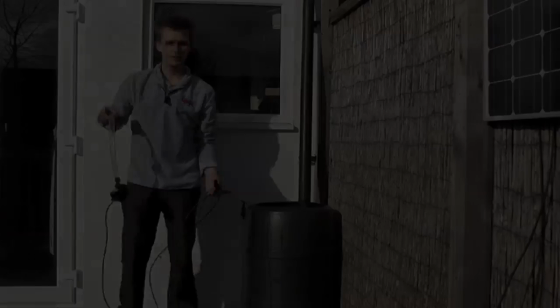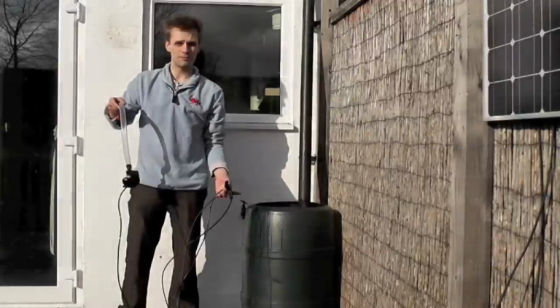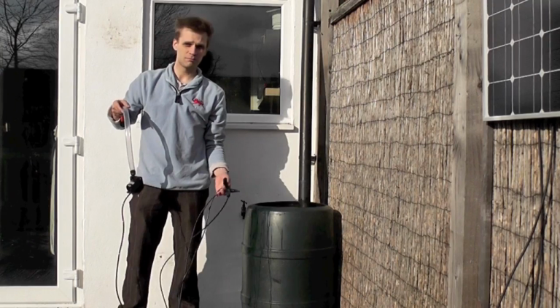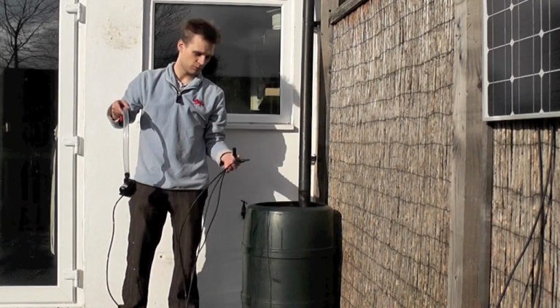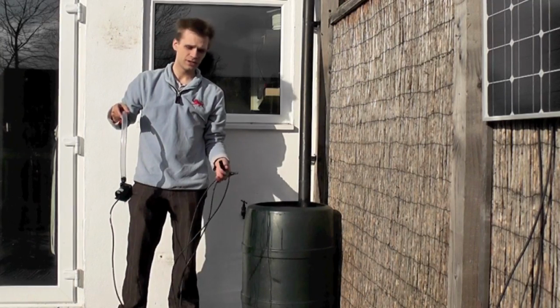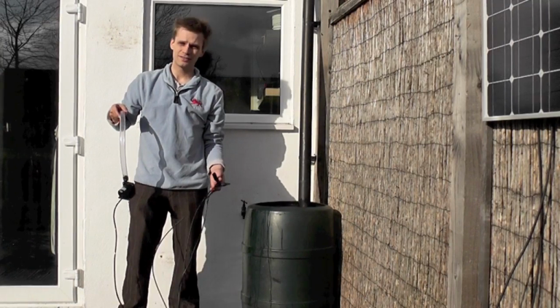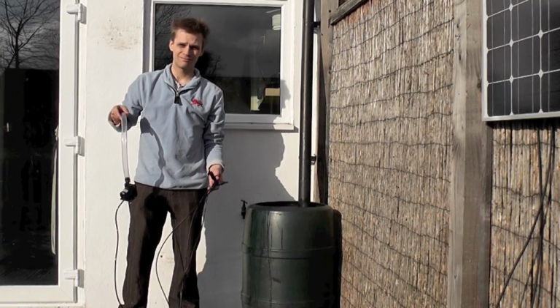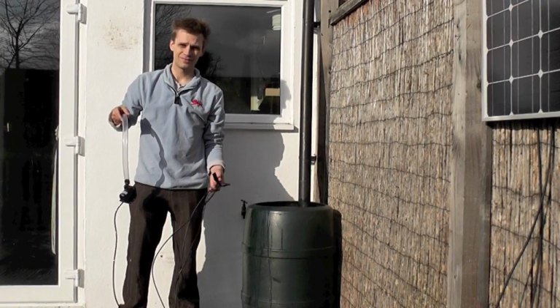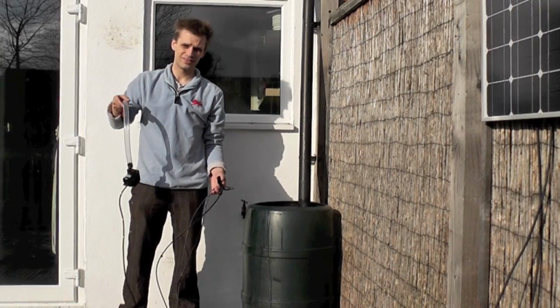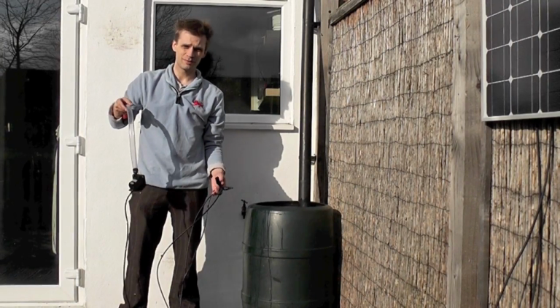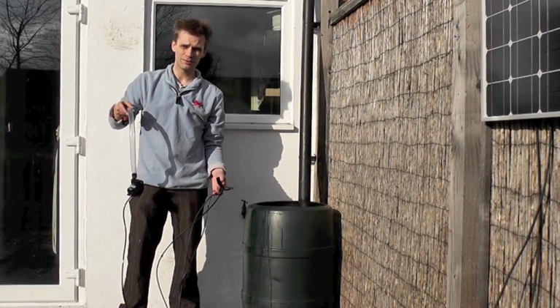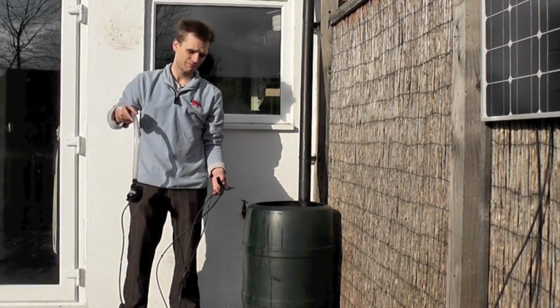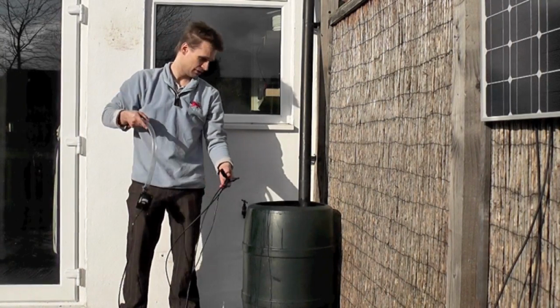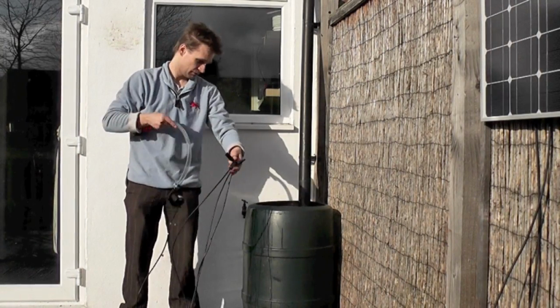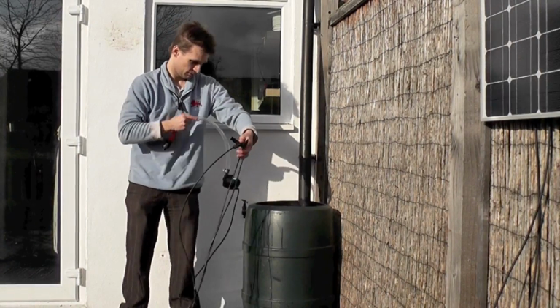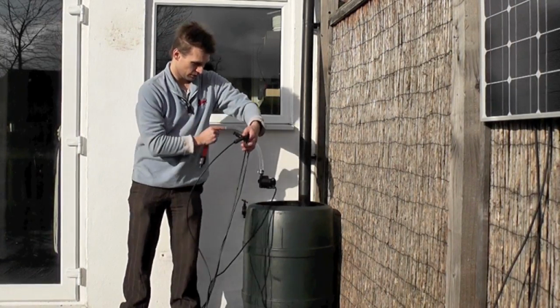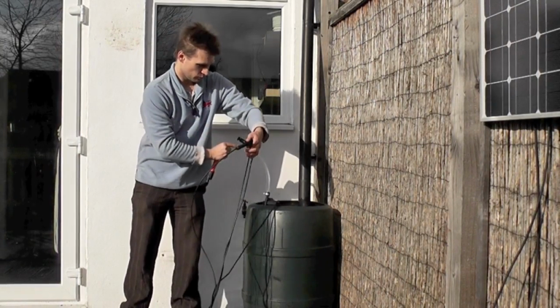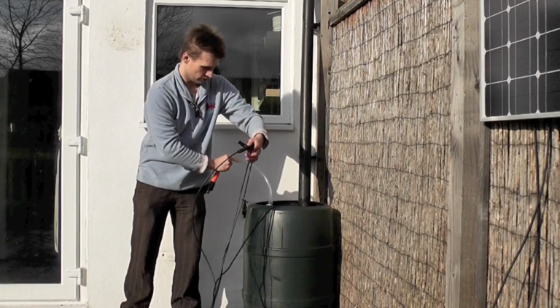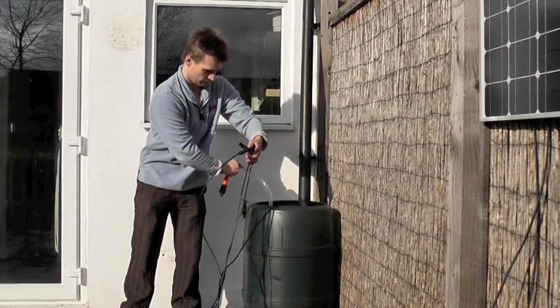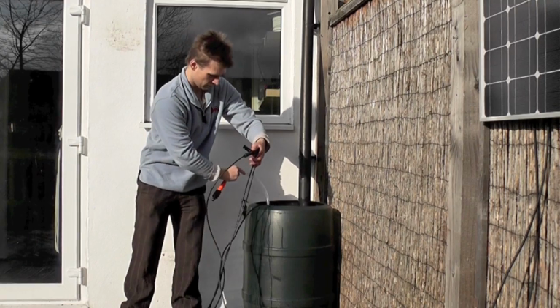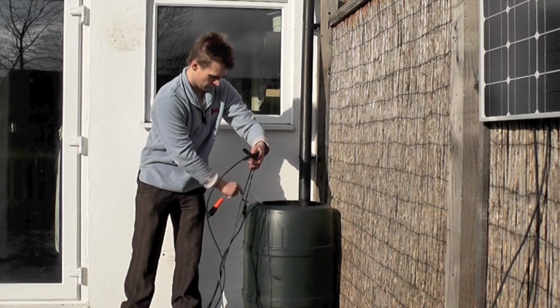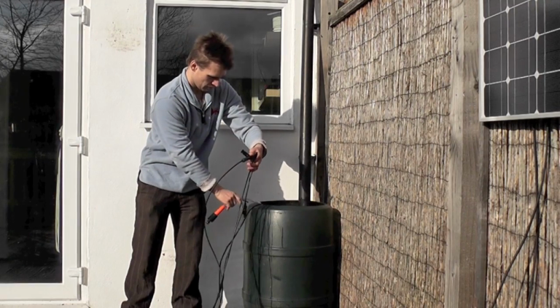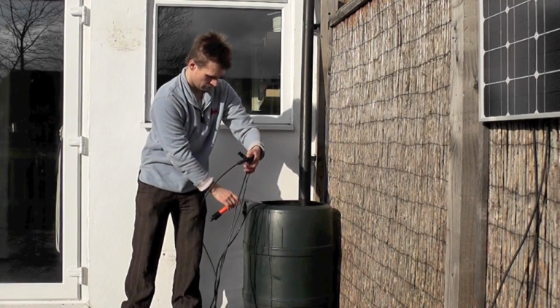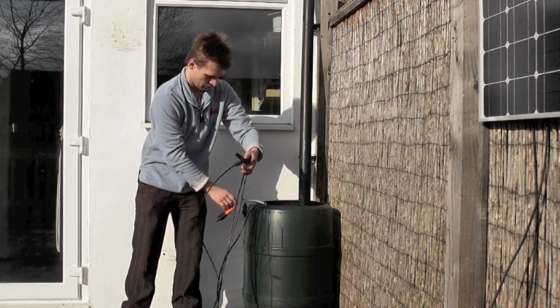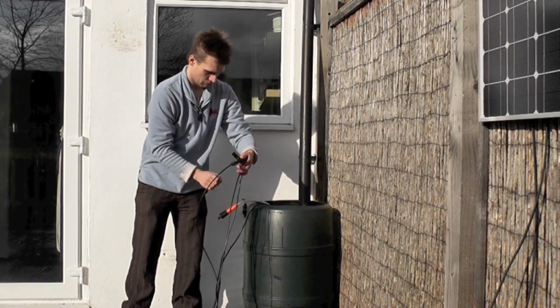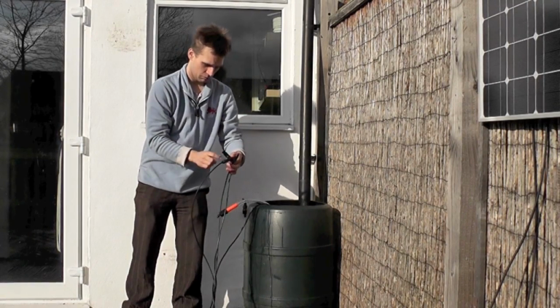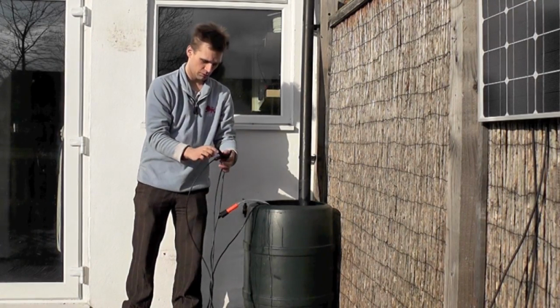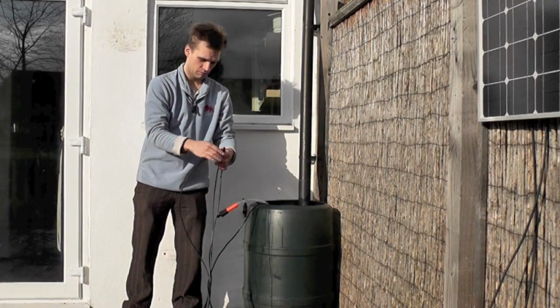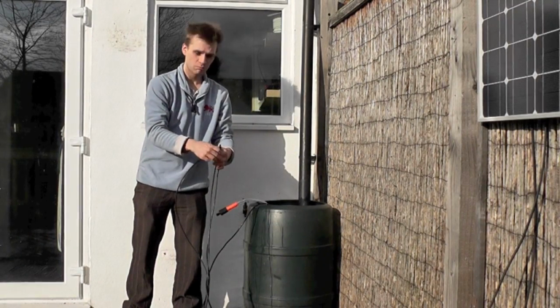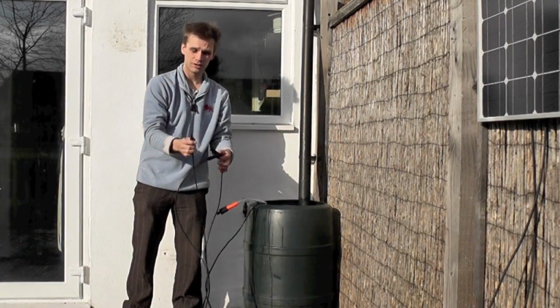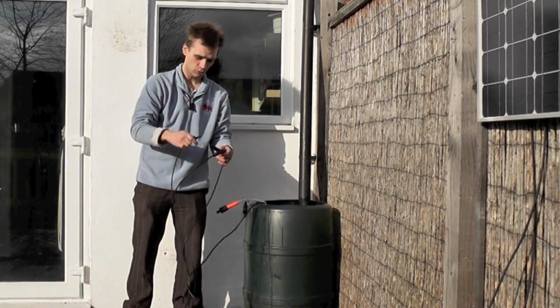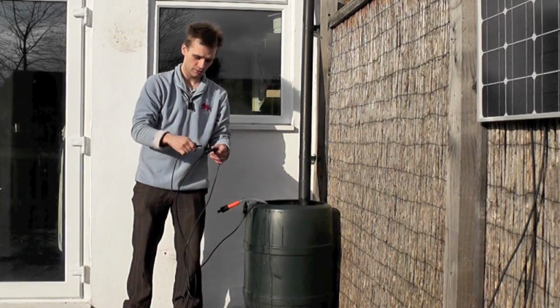Here's the pump and the wires. To turn the pump on, put it in the water and plug in the wires.